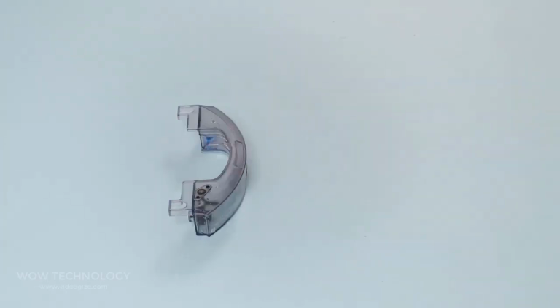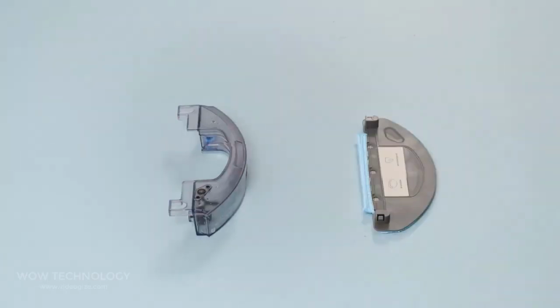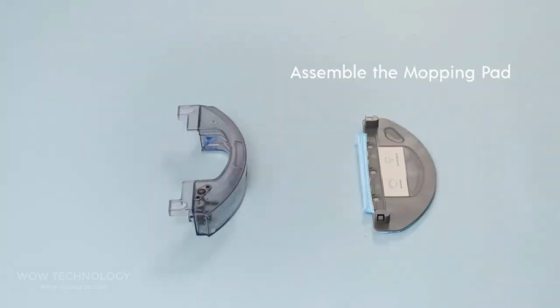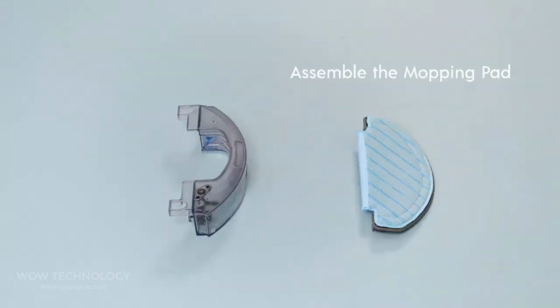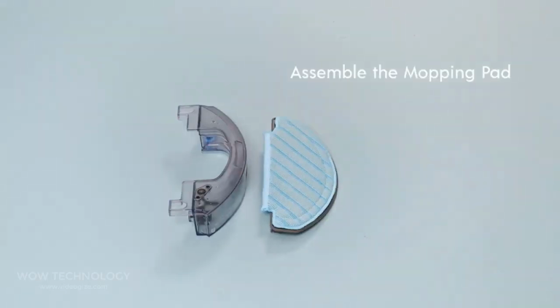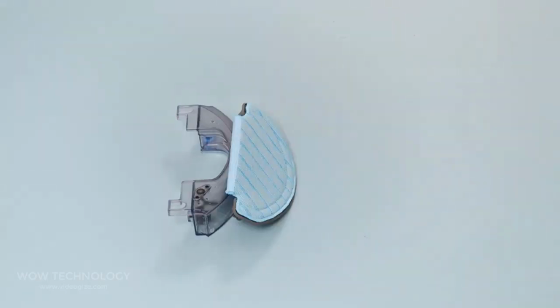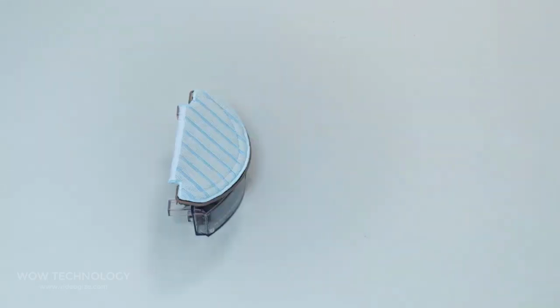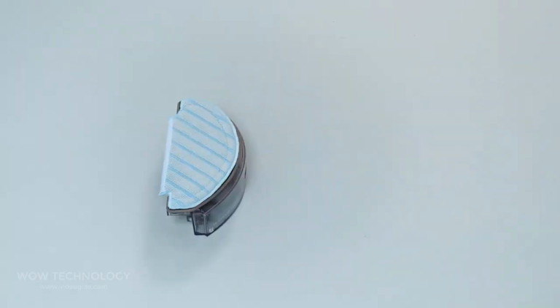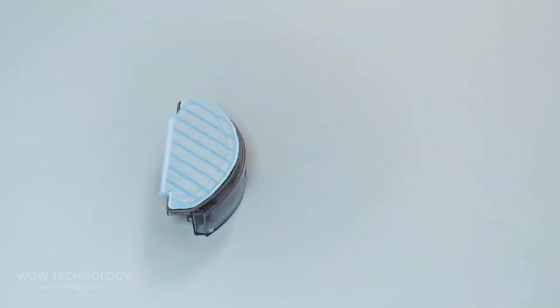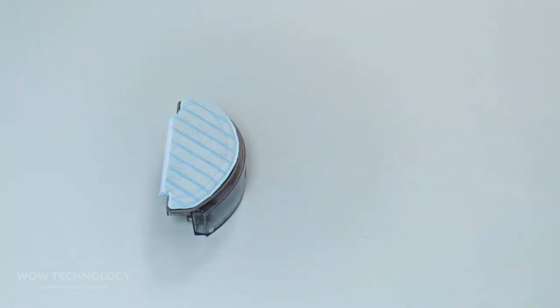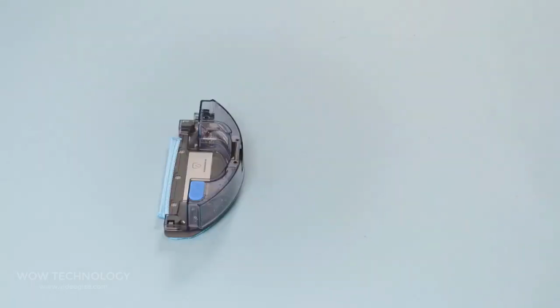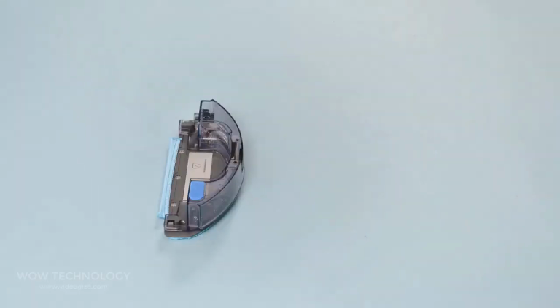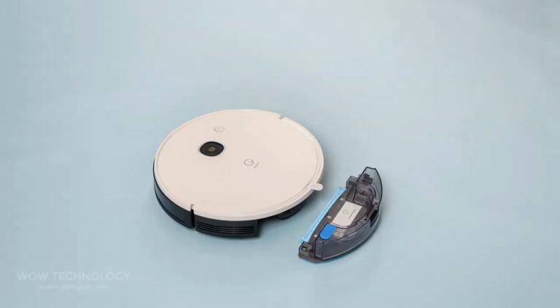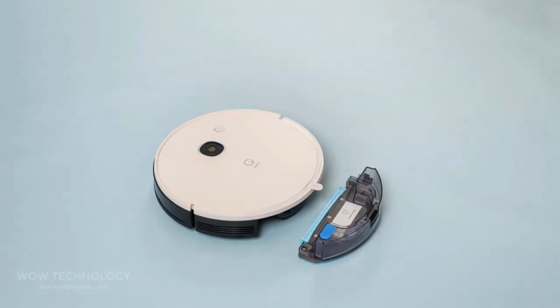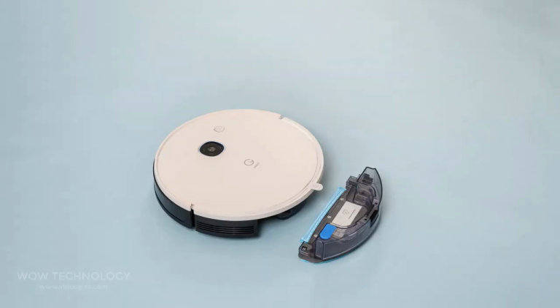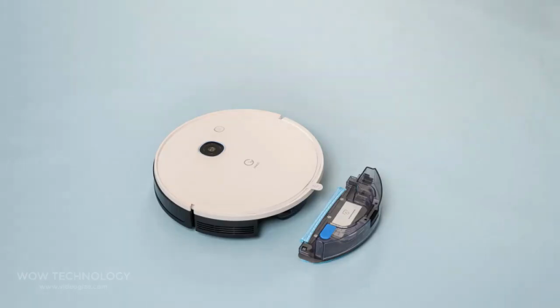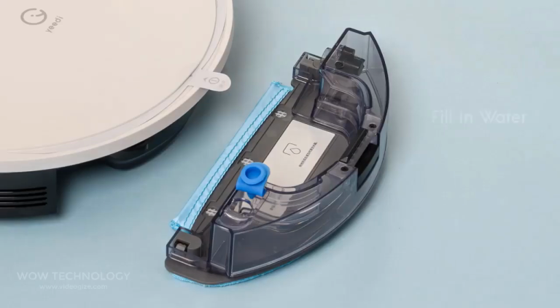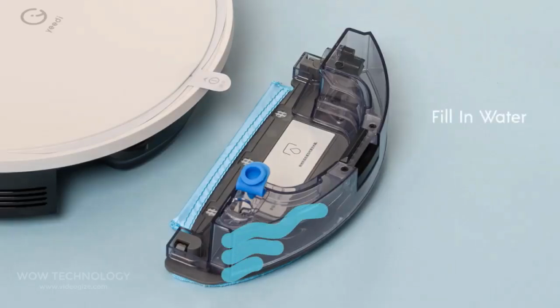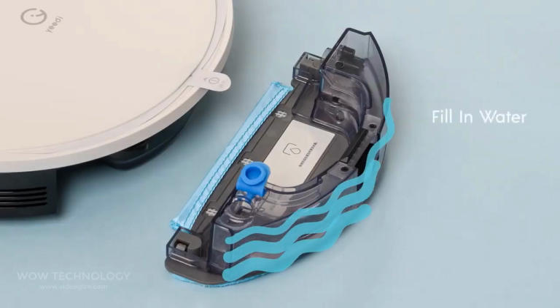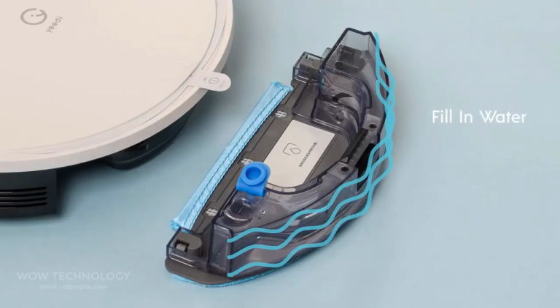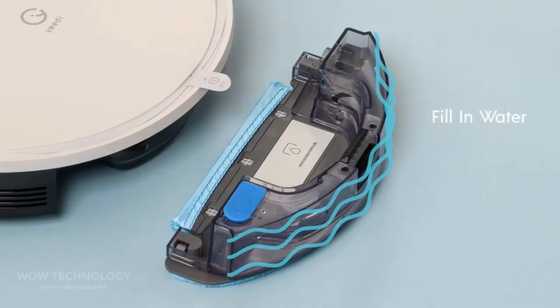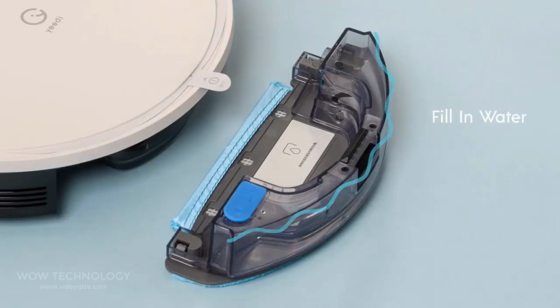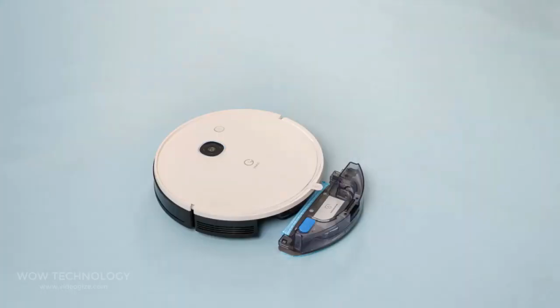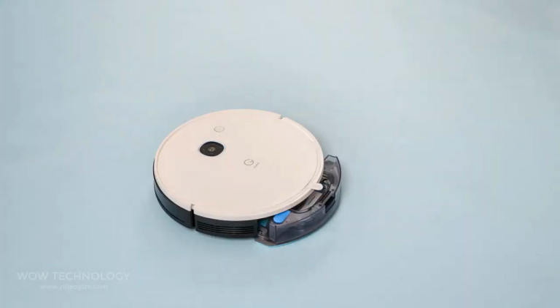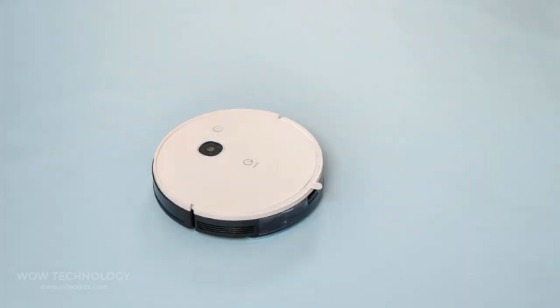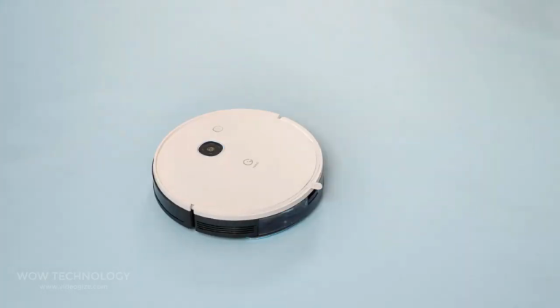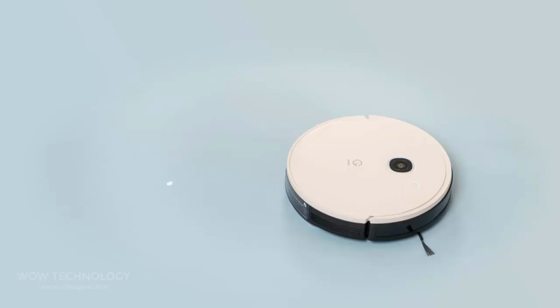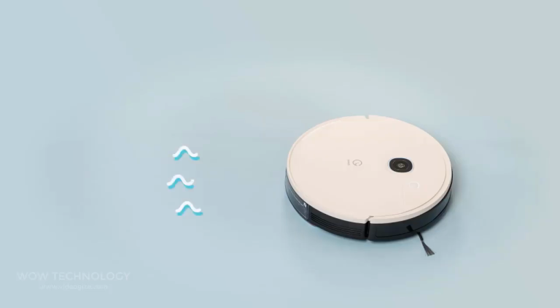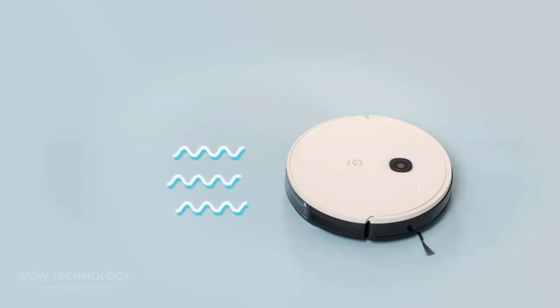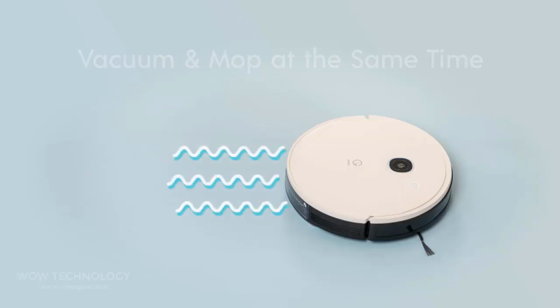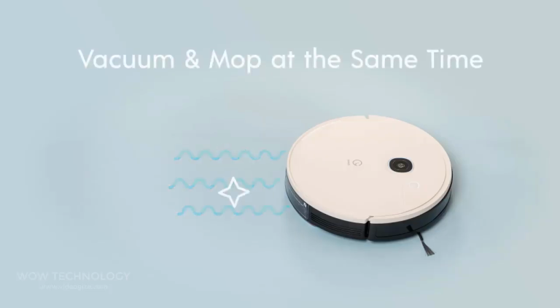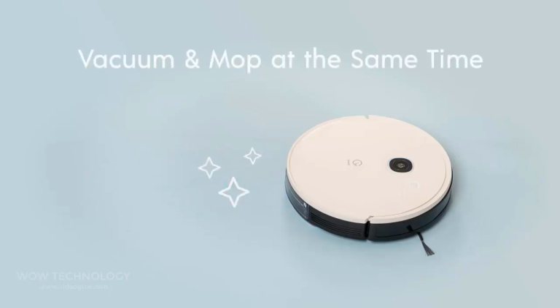You can also install the mopping pad. Simply assemble the mopping pad and fill in water in the water section. Now you can vacuum and mop at the same time.